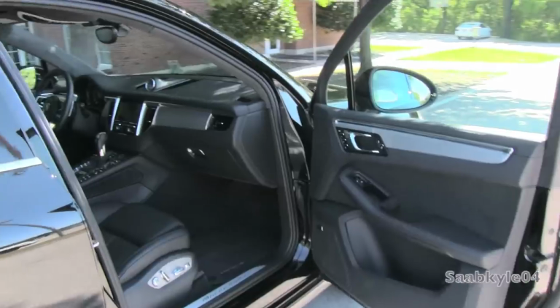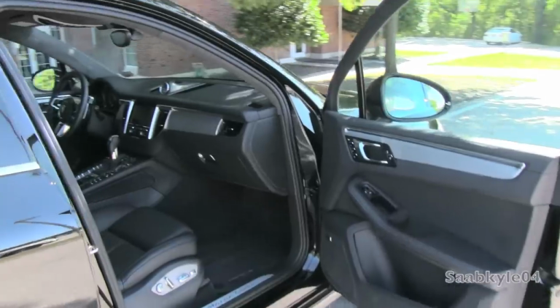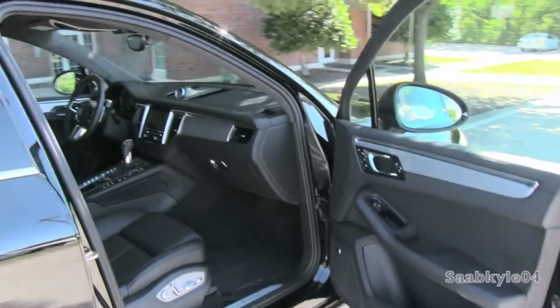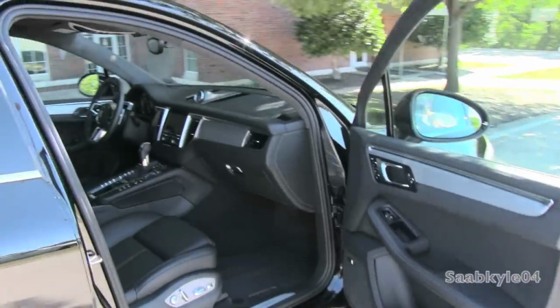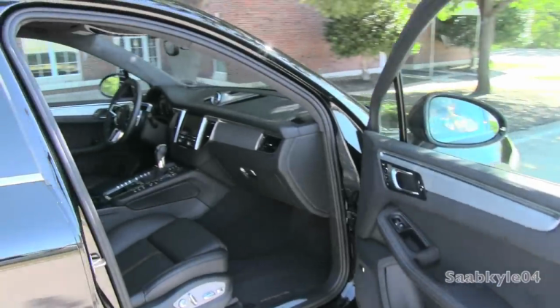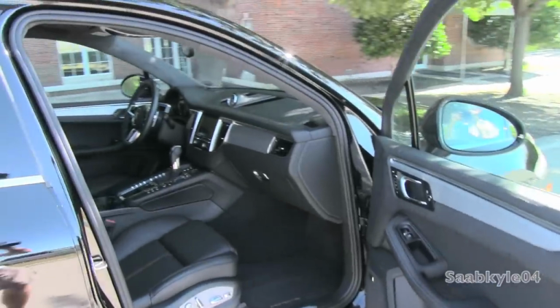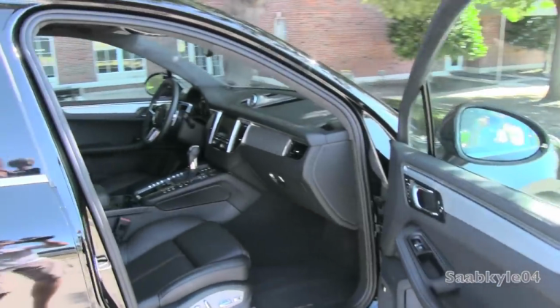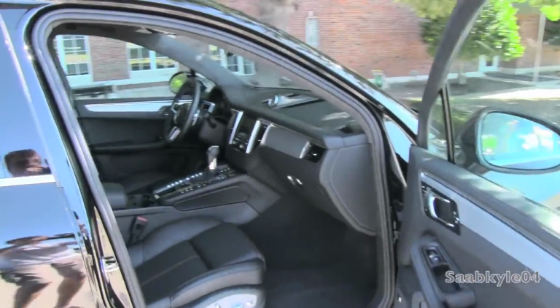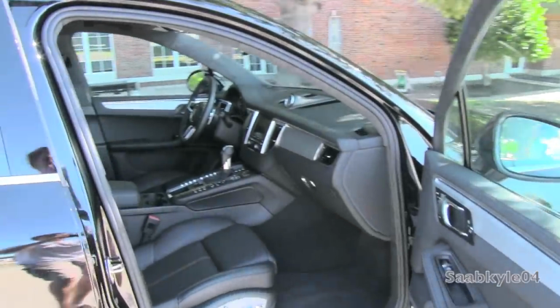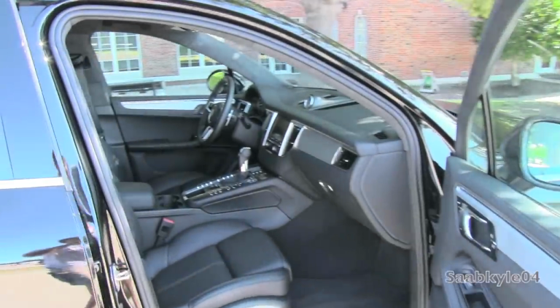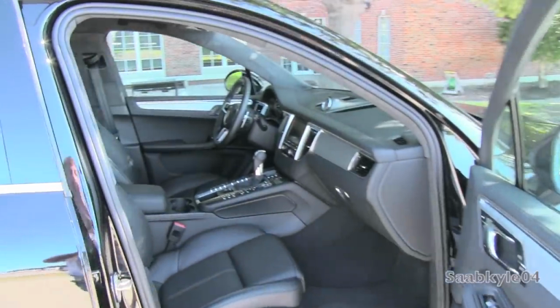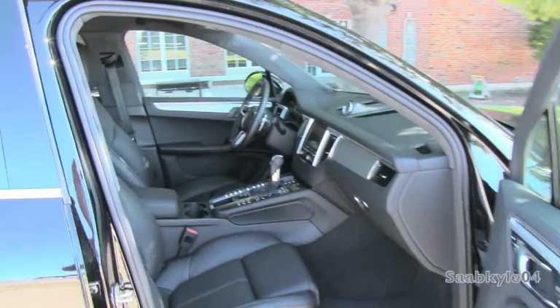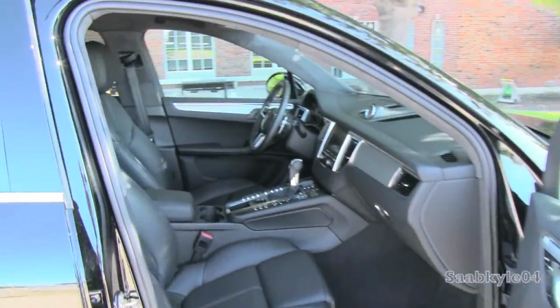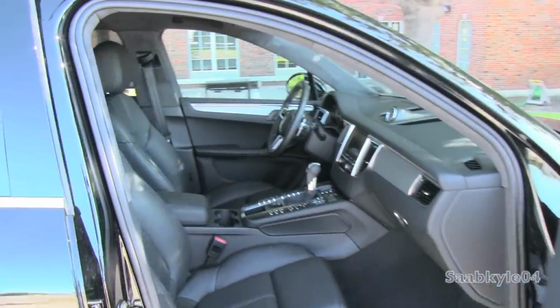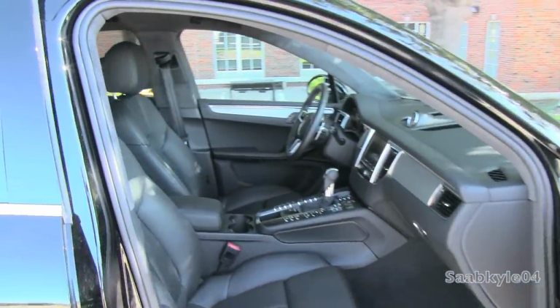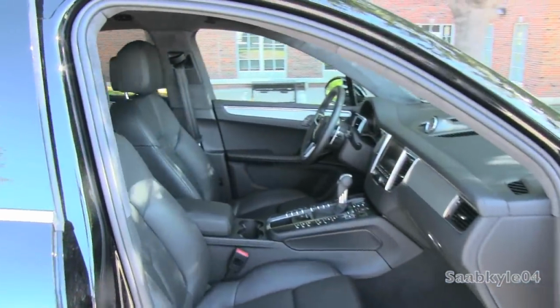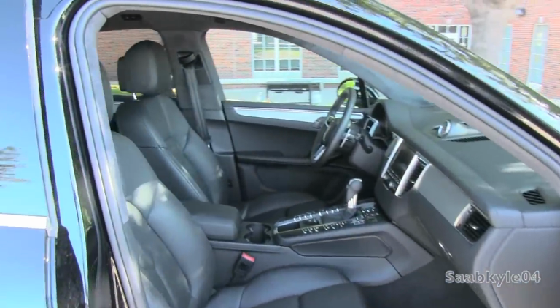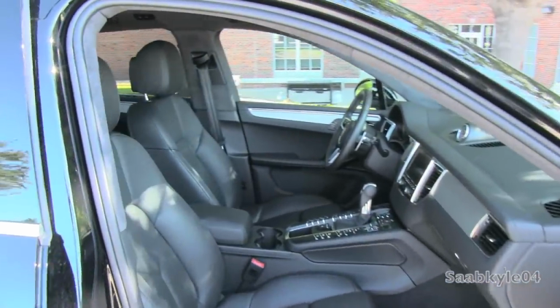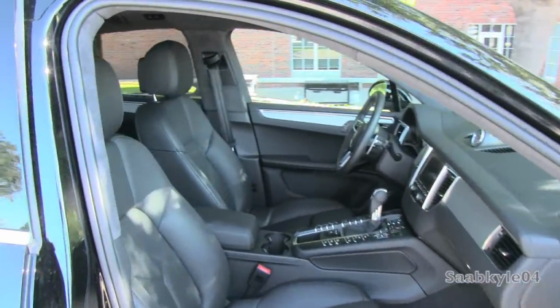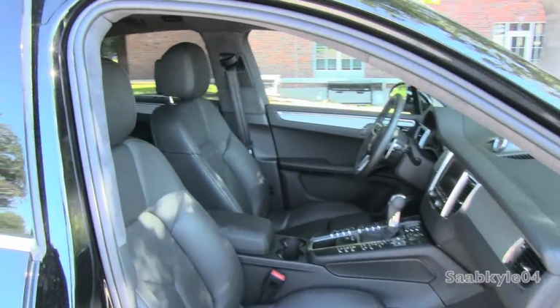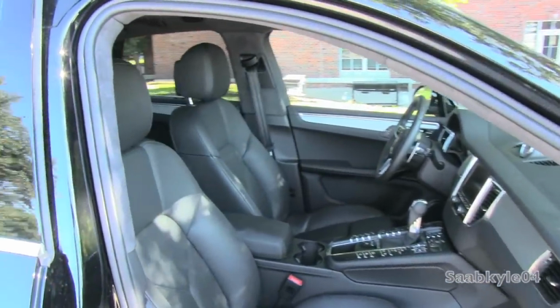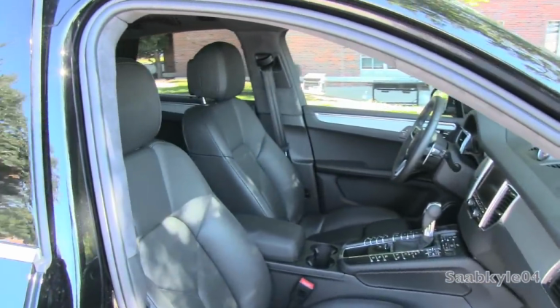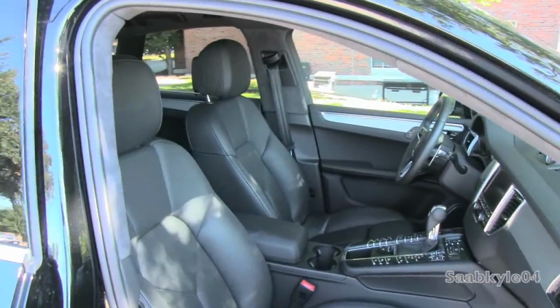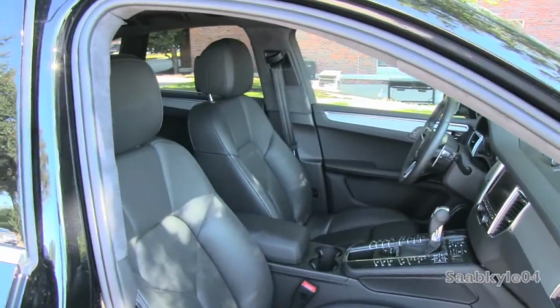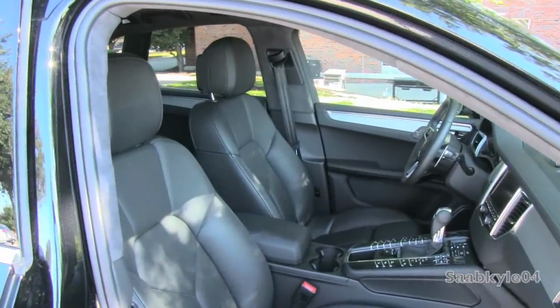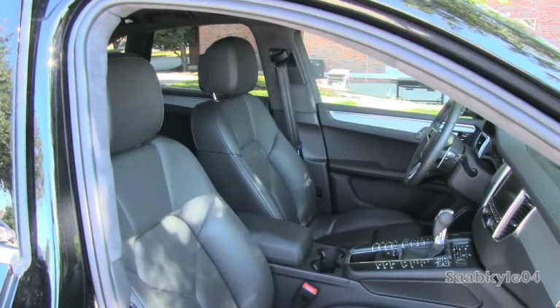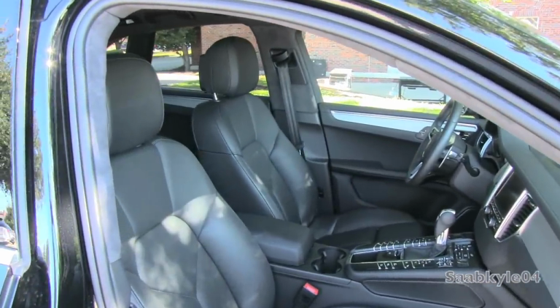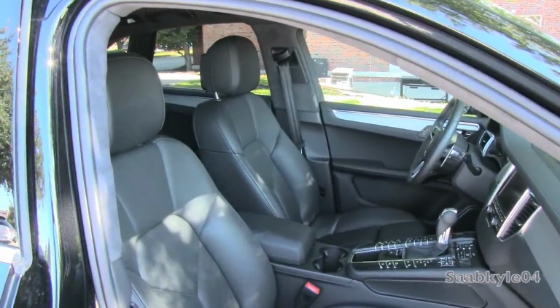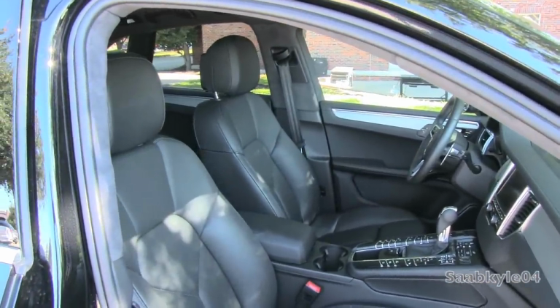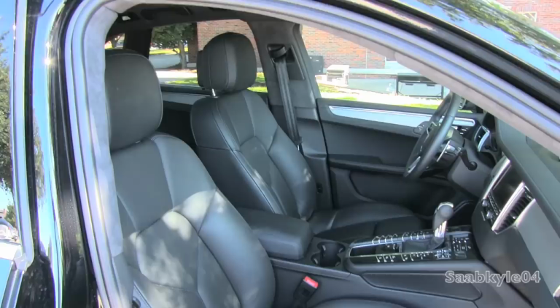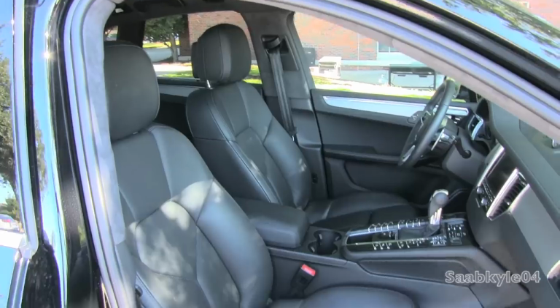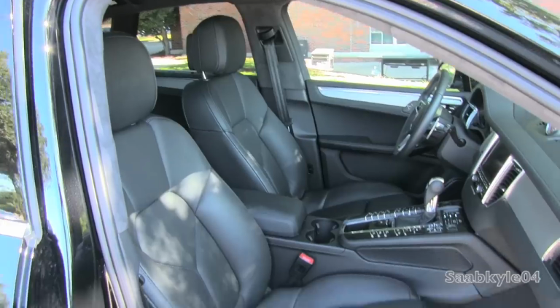The passenger seat also features the same power adjustment, including the thigh support like you find on the driver's seat.